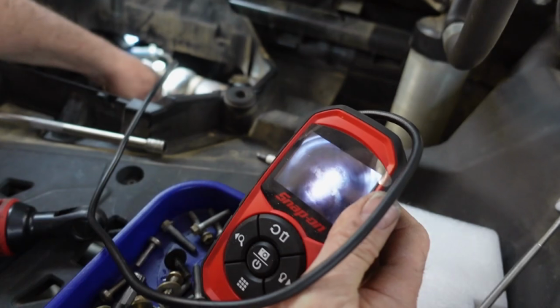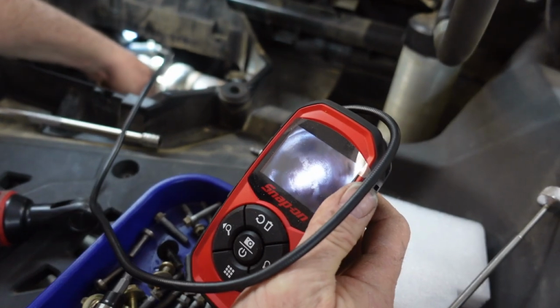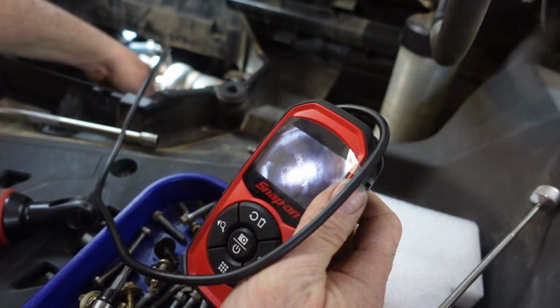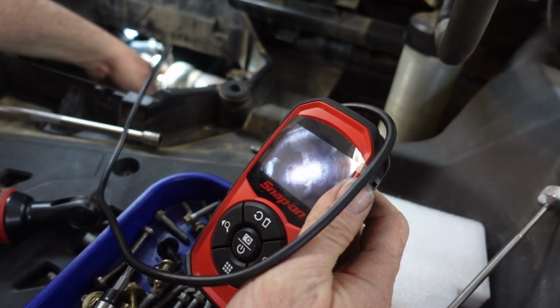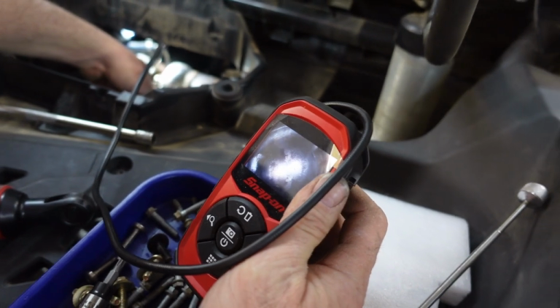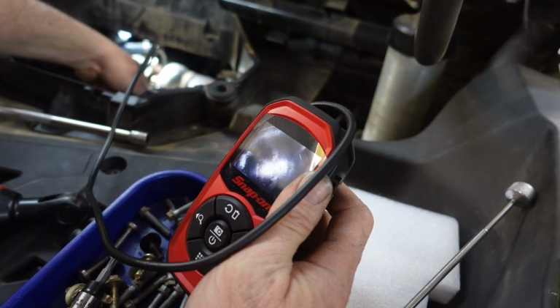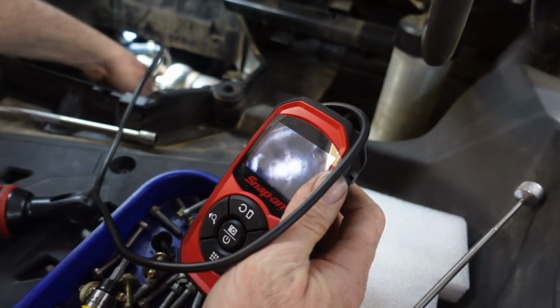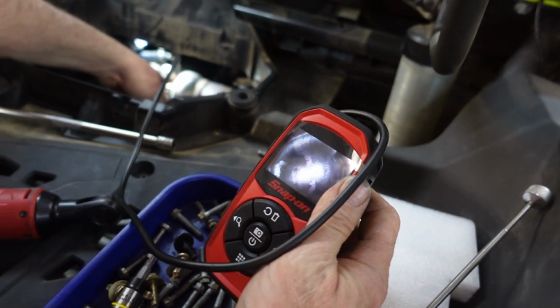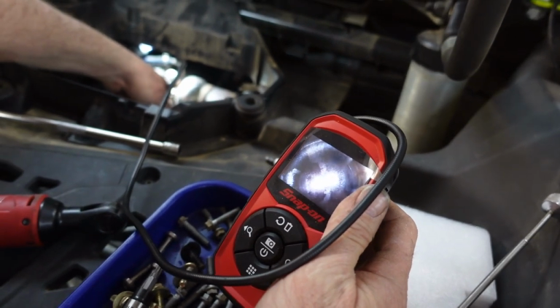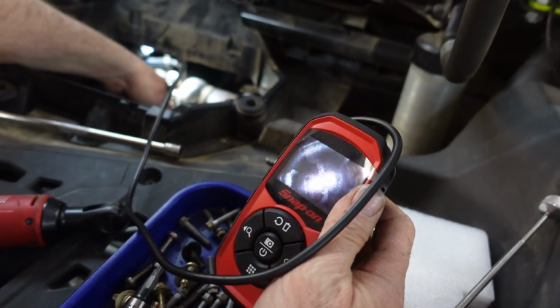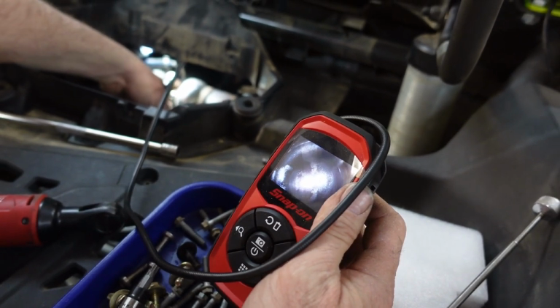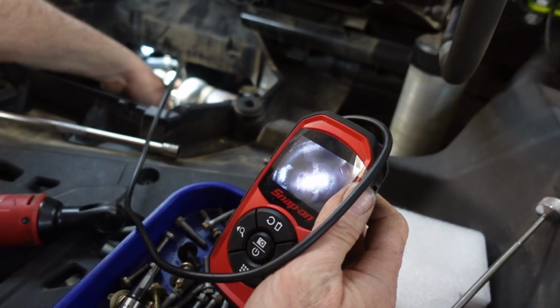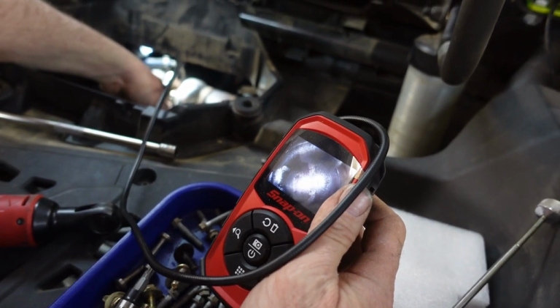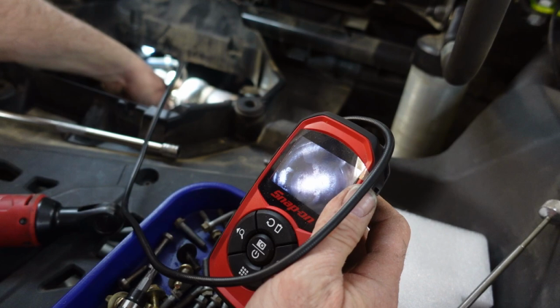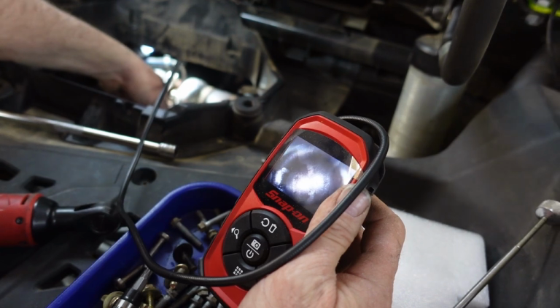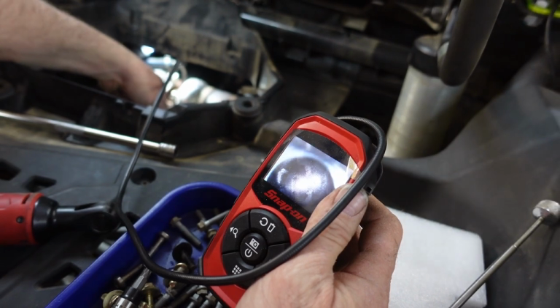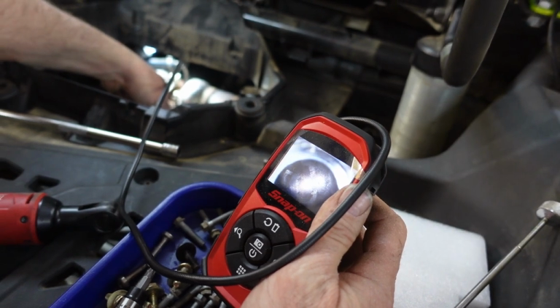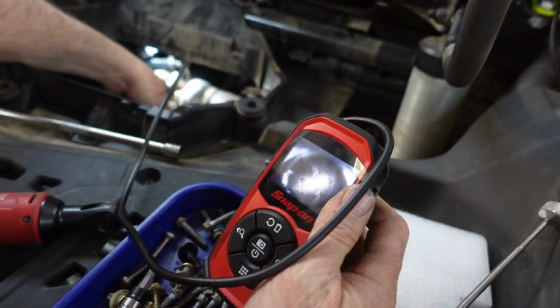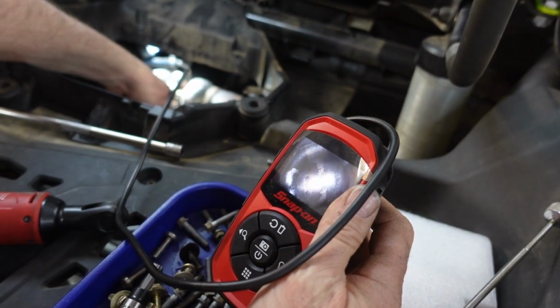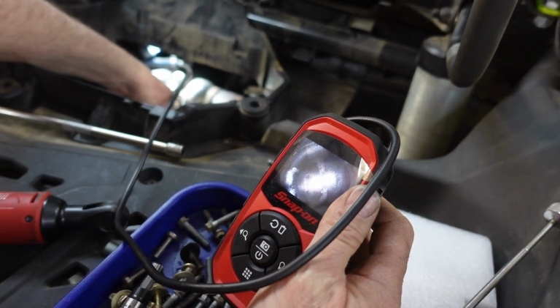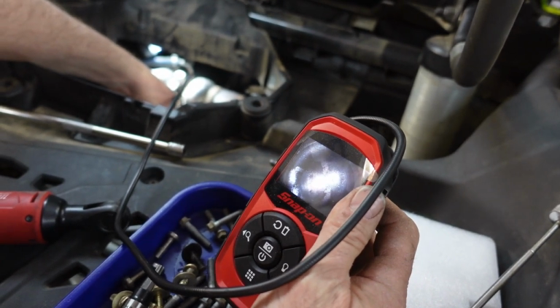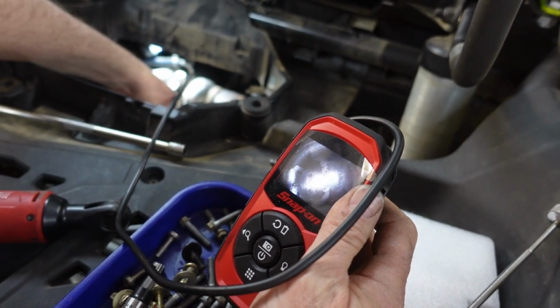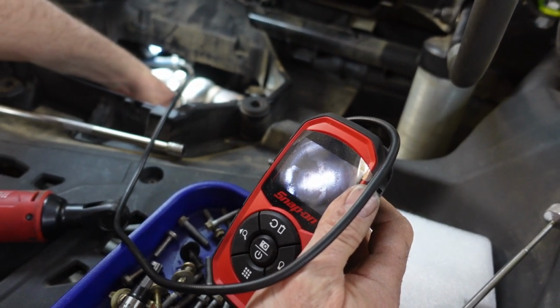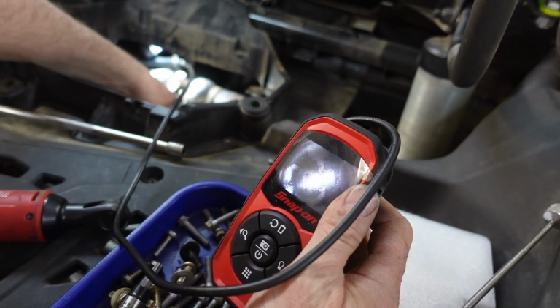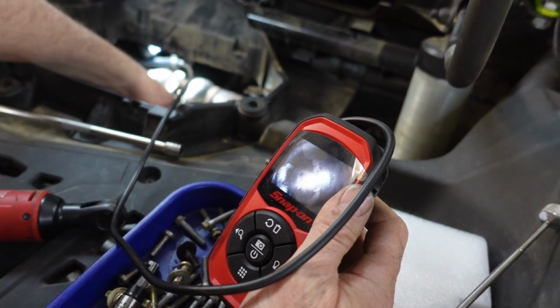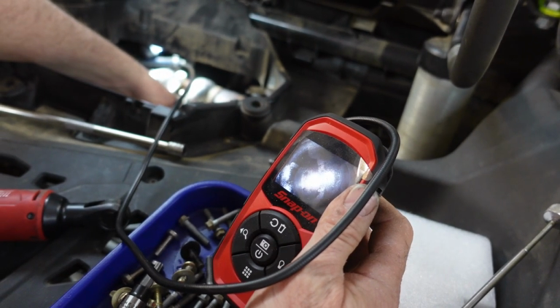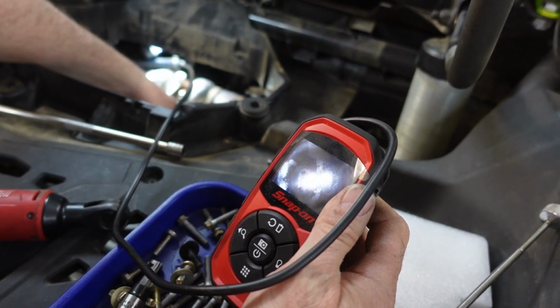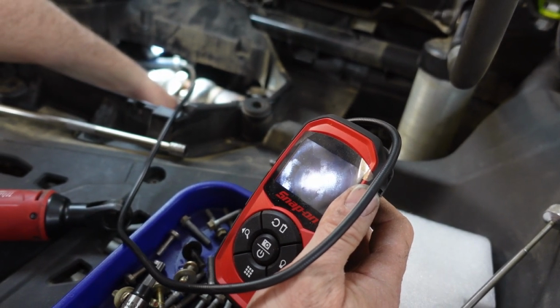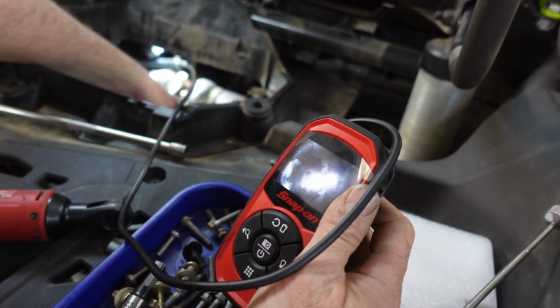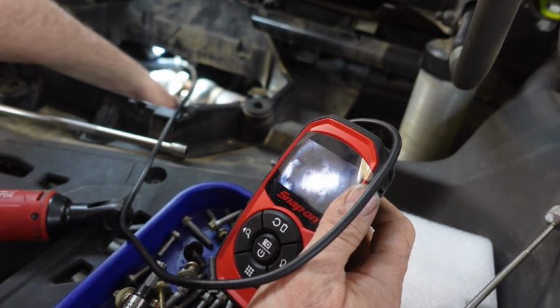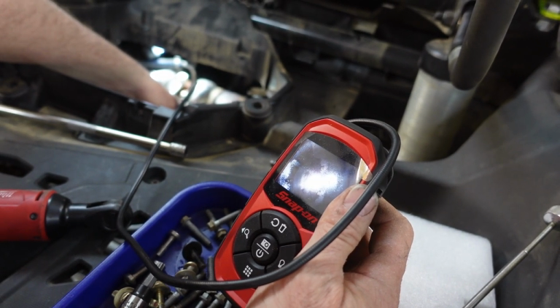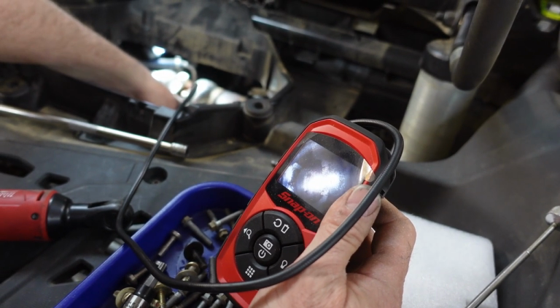Okay, so realistically, here's what's going on. We have a borescope, right? Is that what it's called?